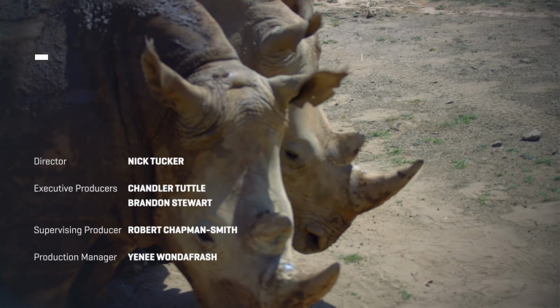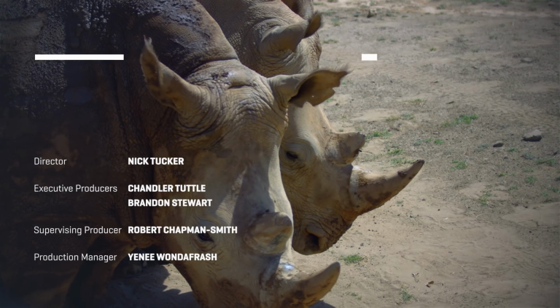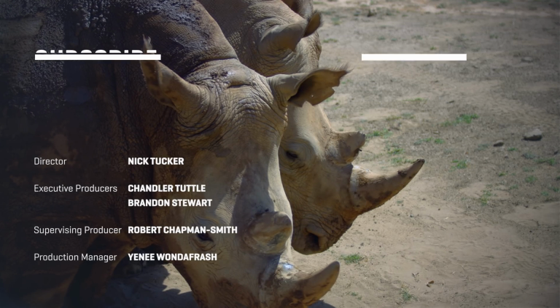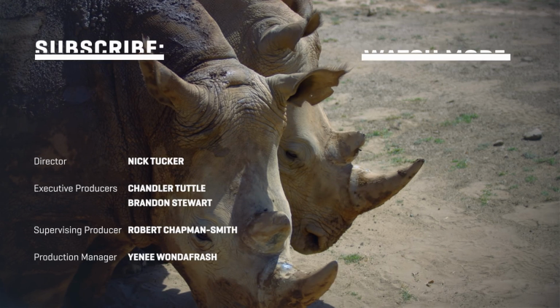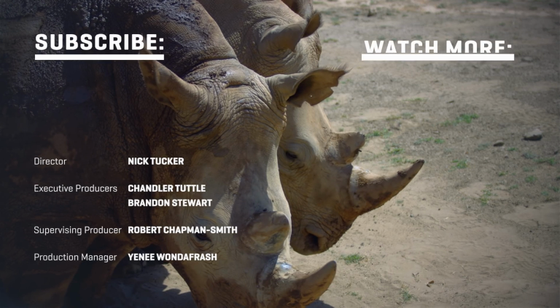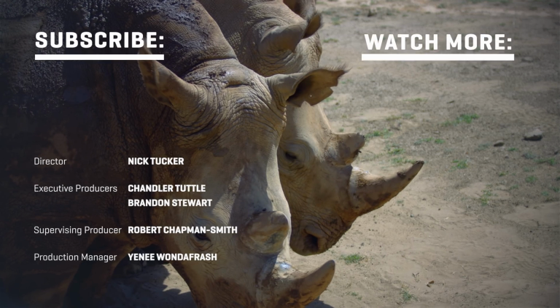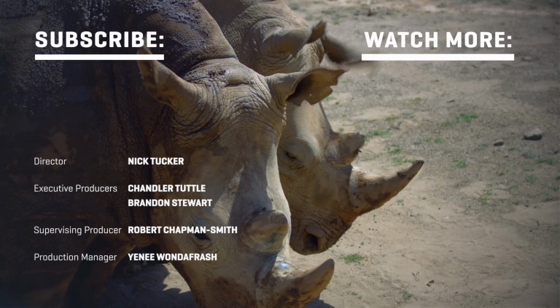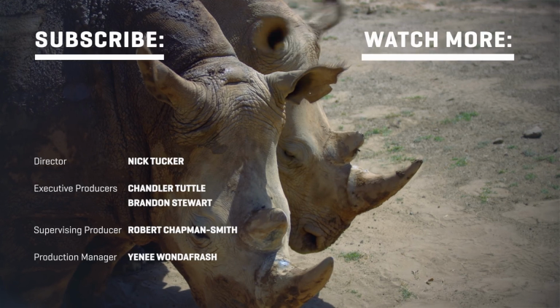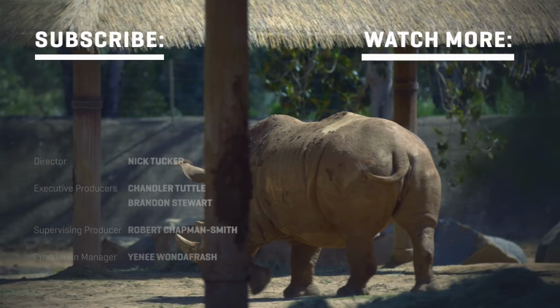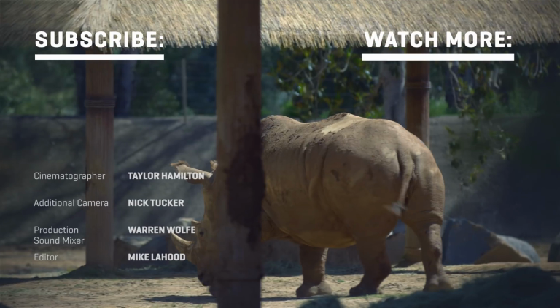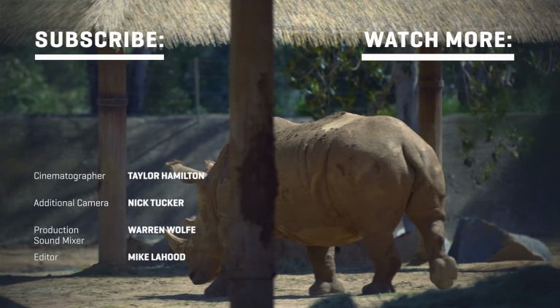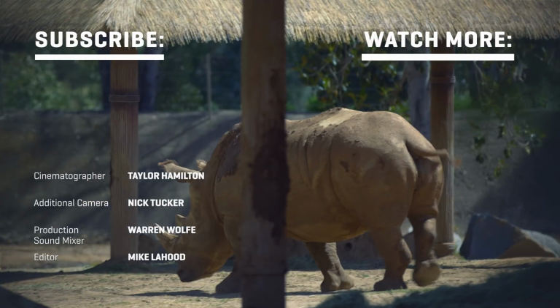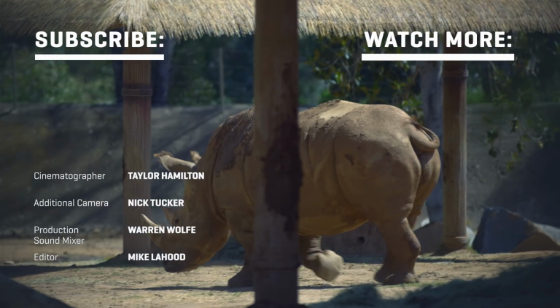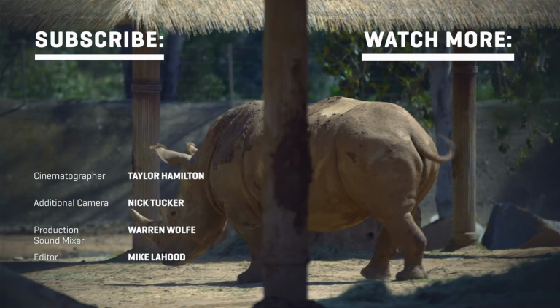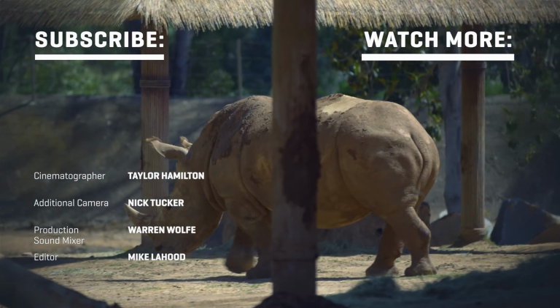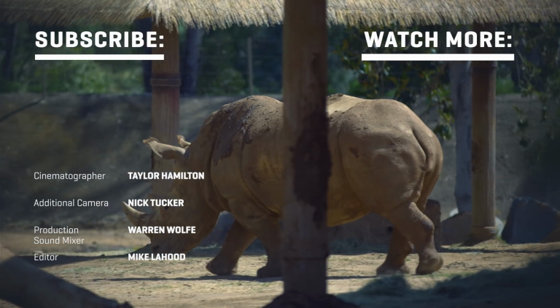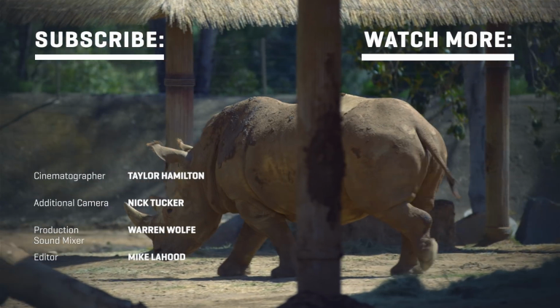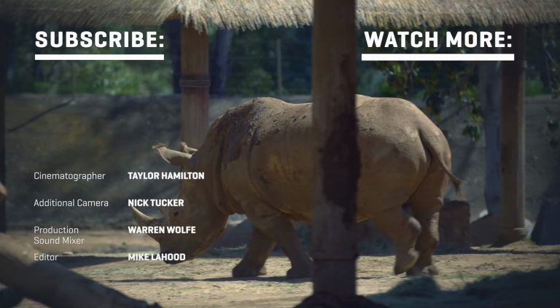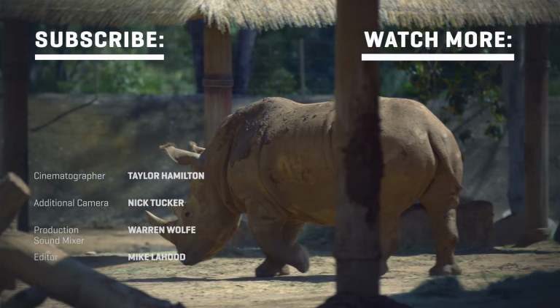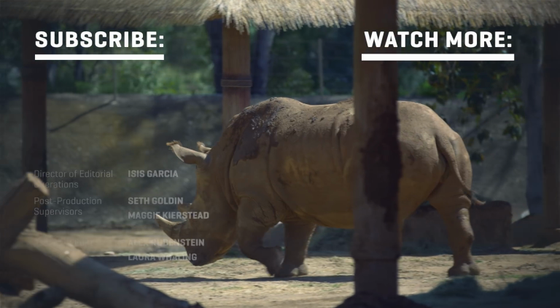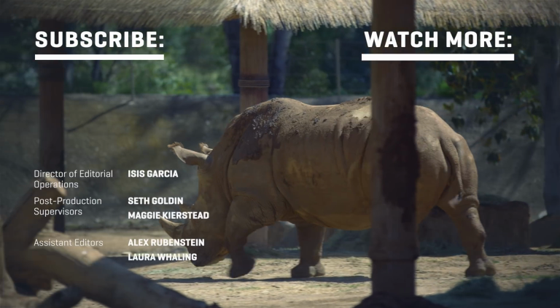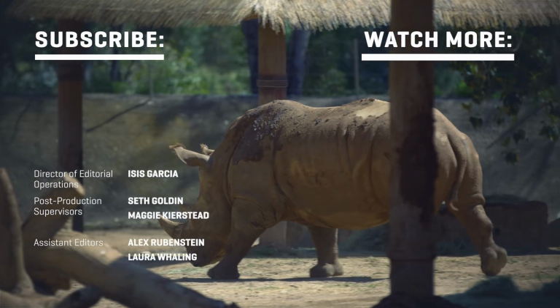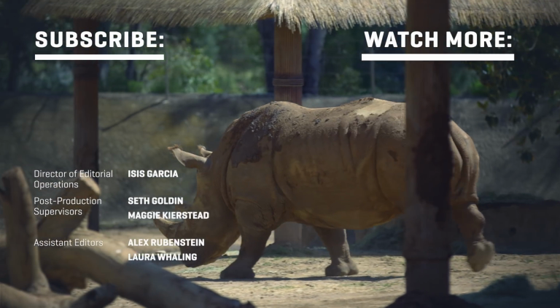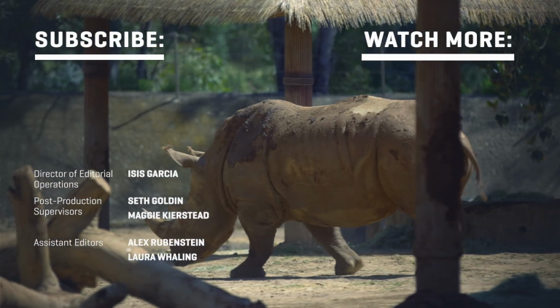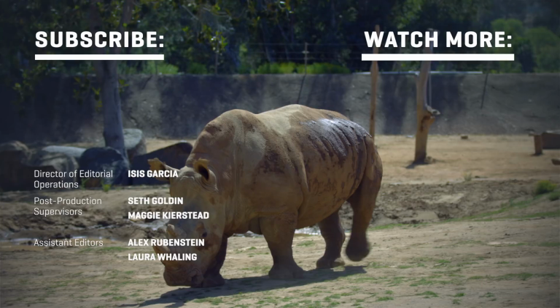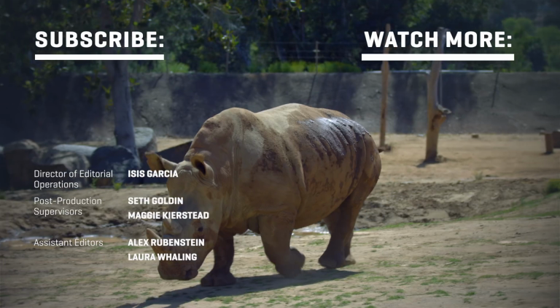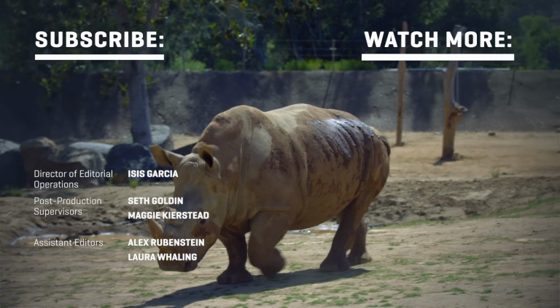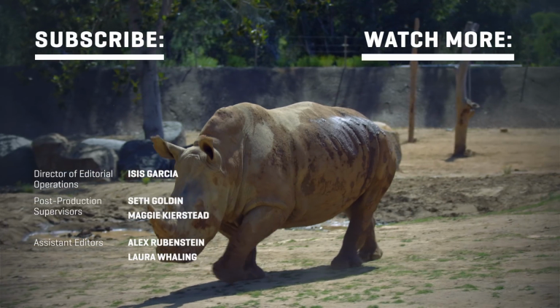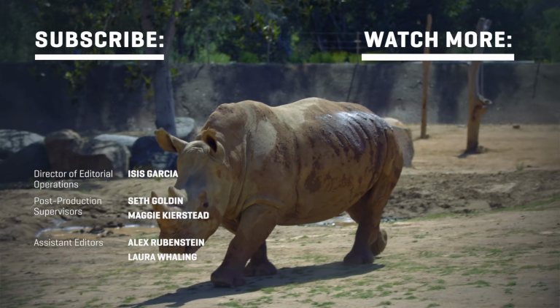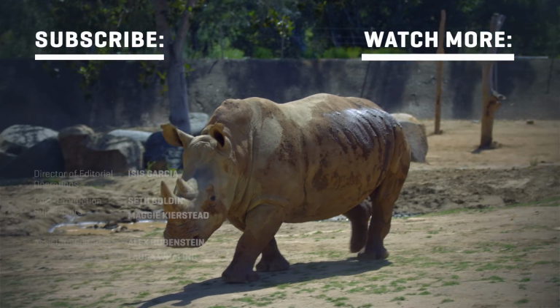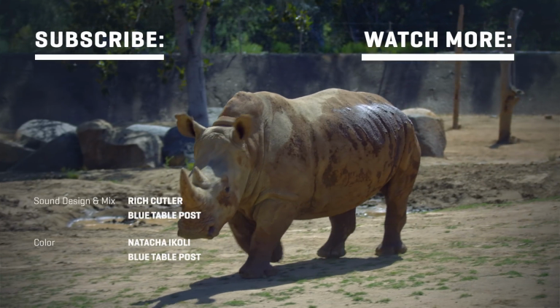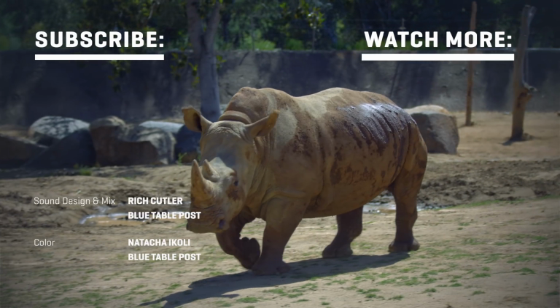If you enjoyed this video, please like and subscribe to our channel, because we'd love to keep sharing these sorts of stories with you.